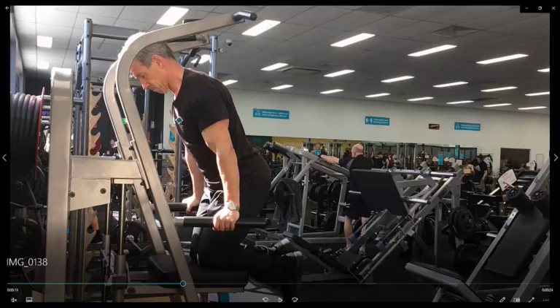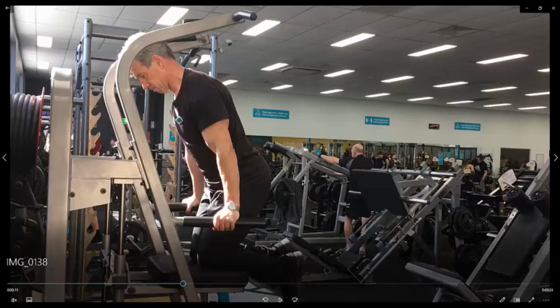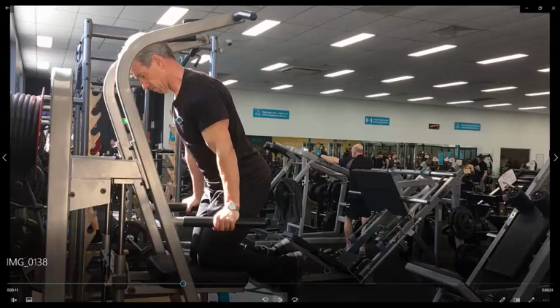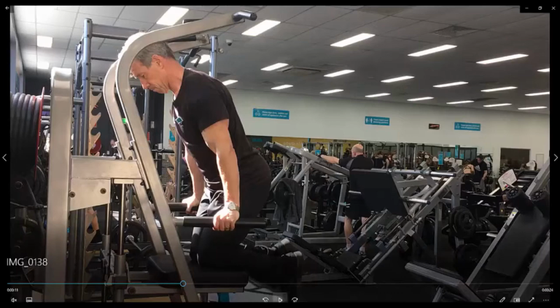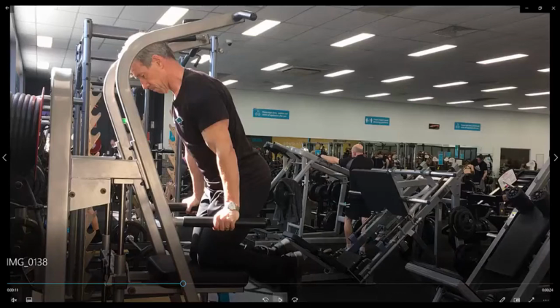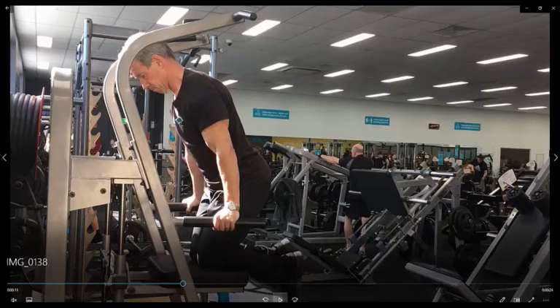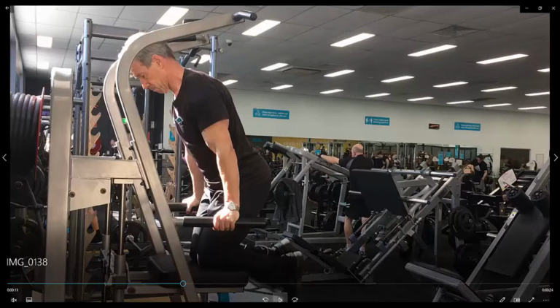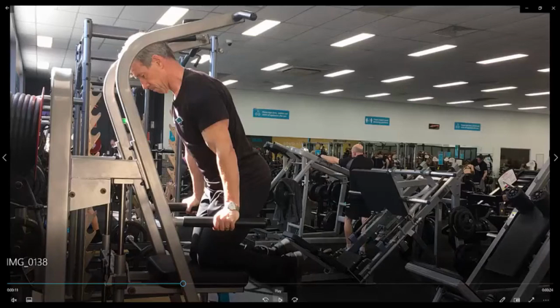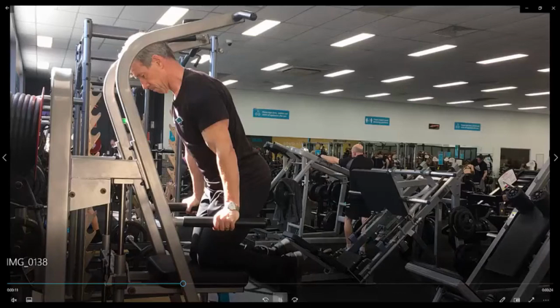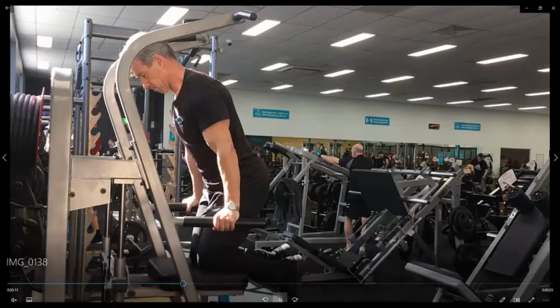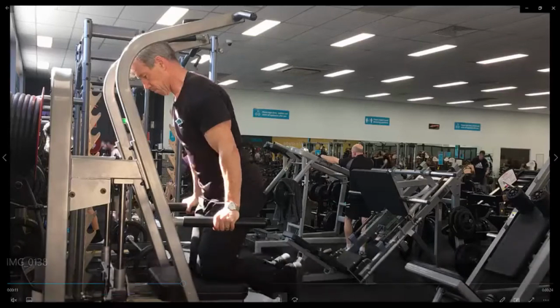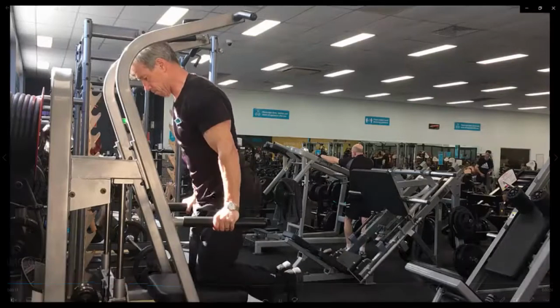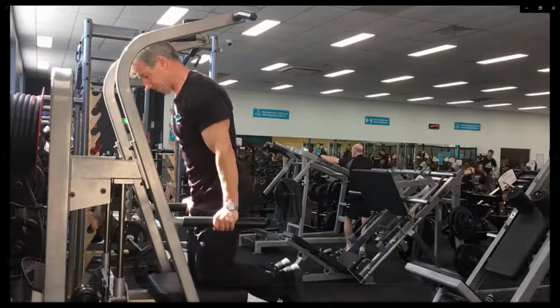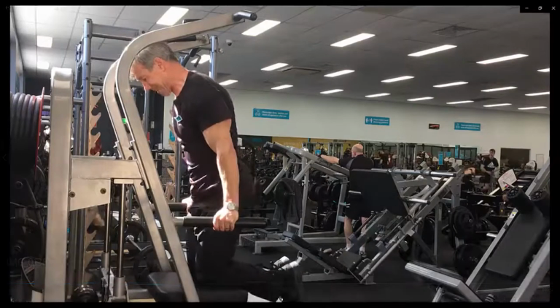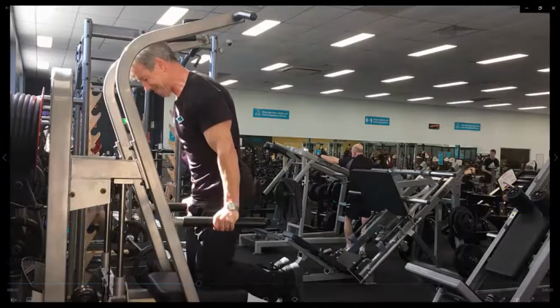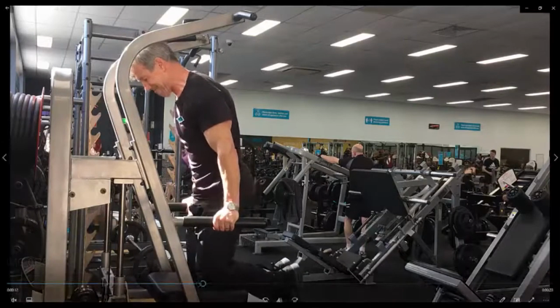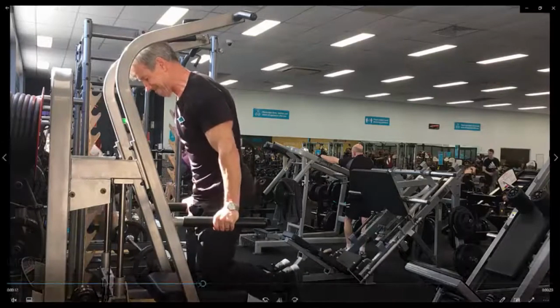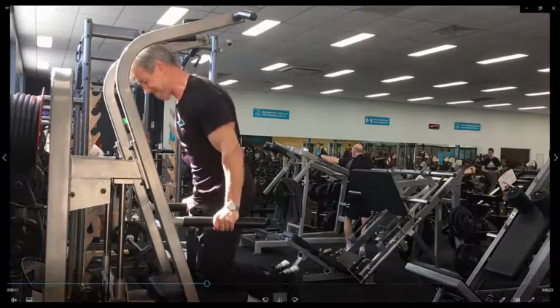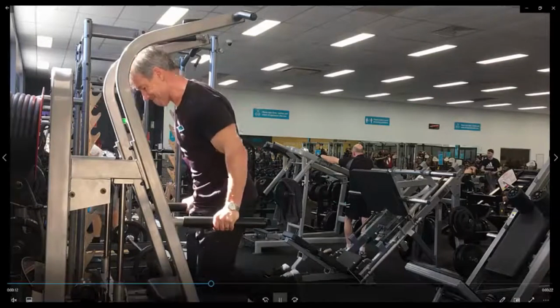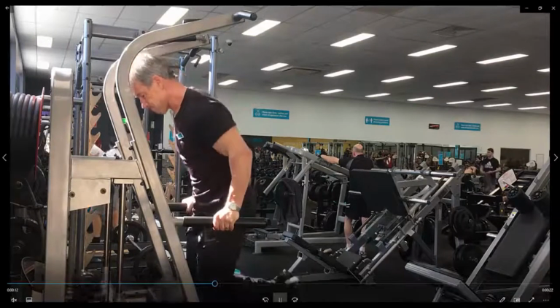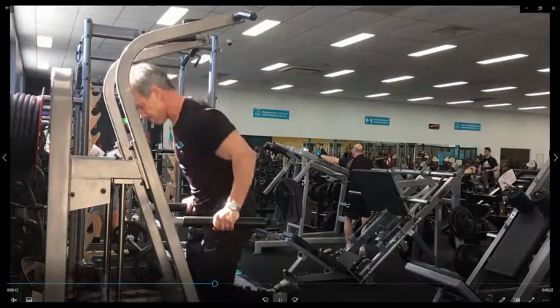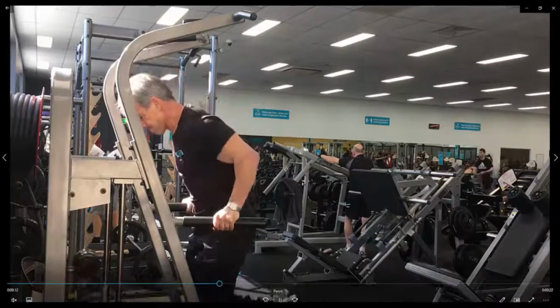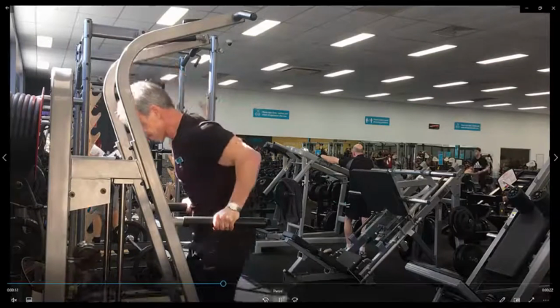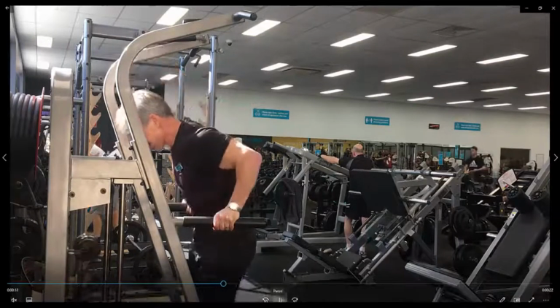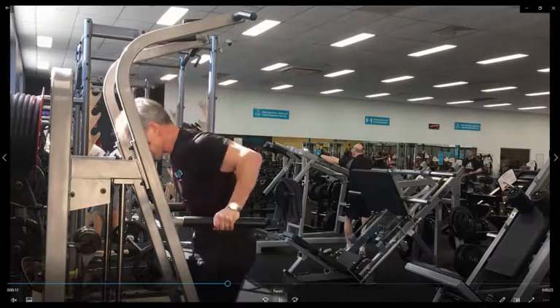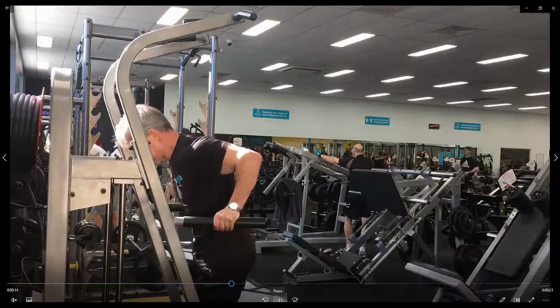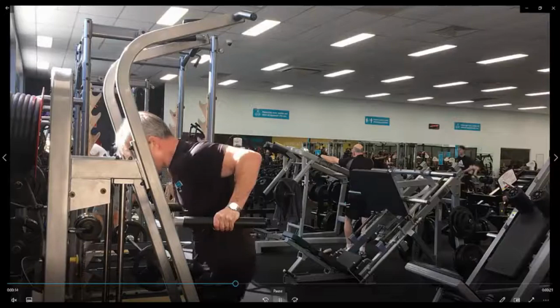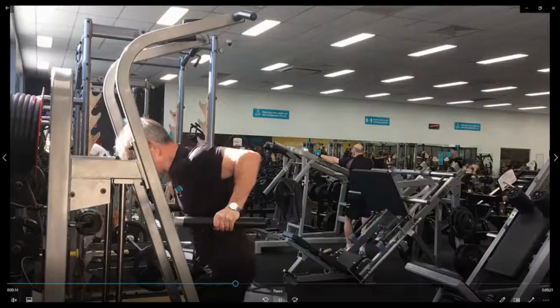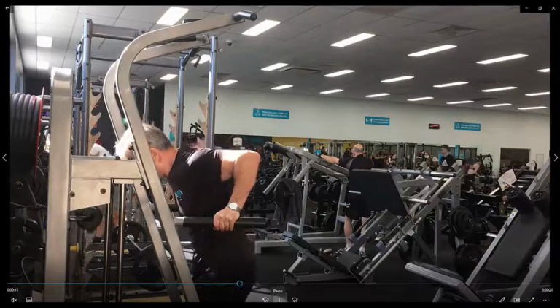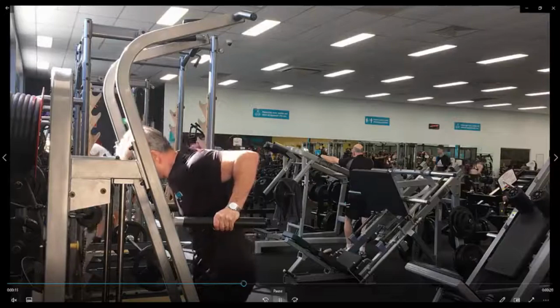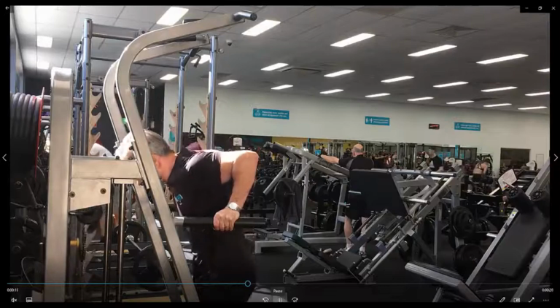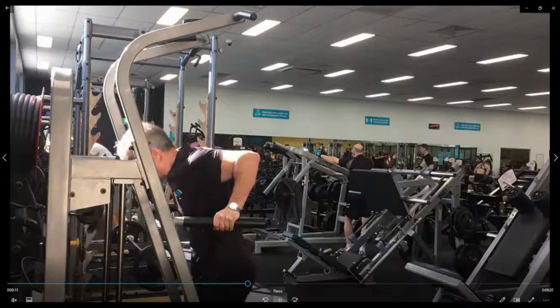From this position, you'll slowly resist down, force the elbows in and power up.